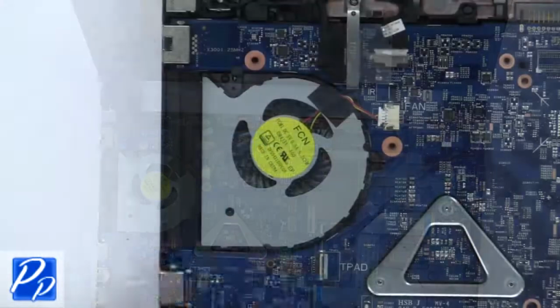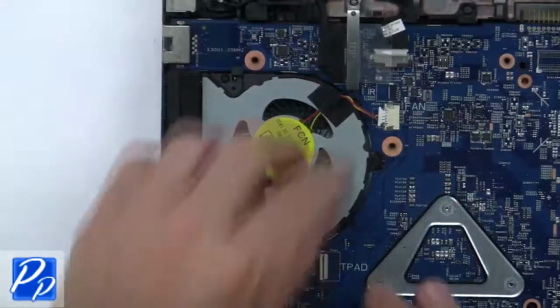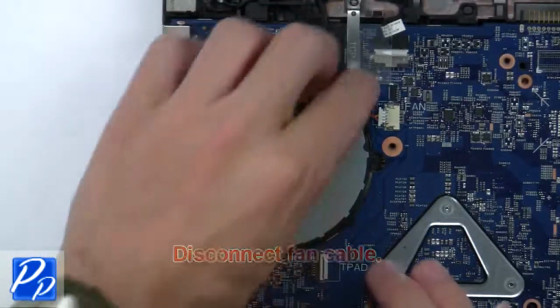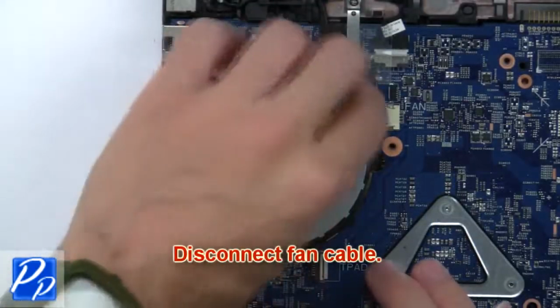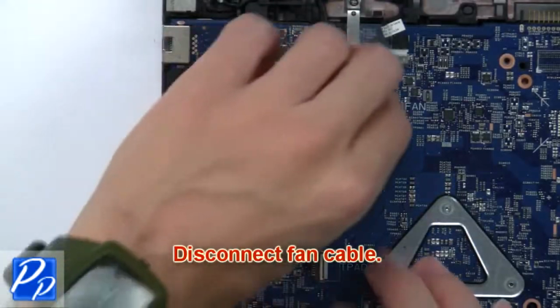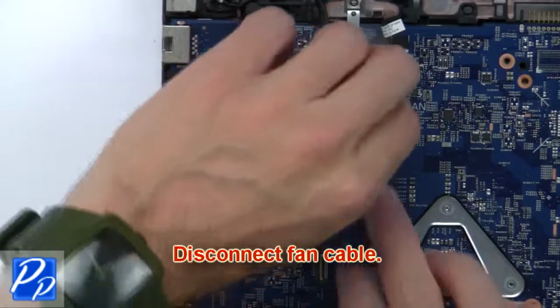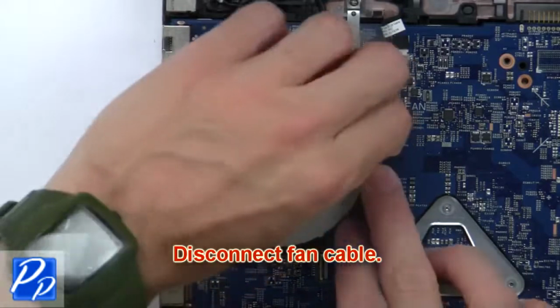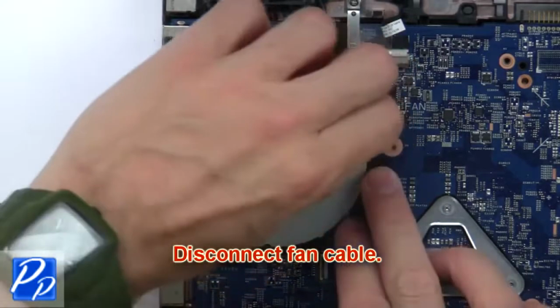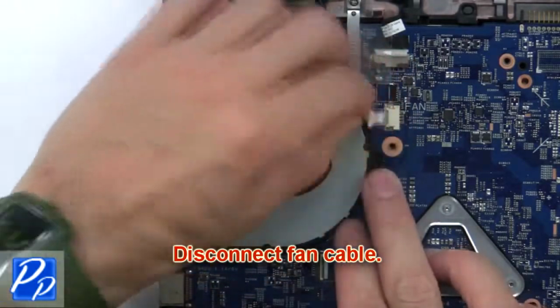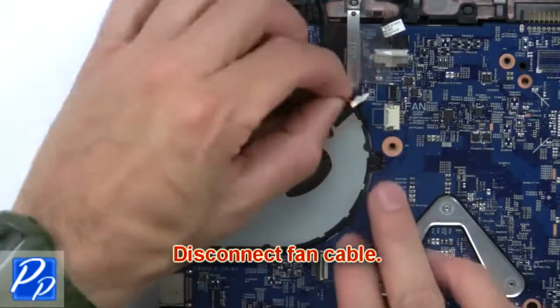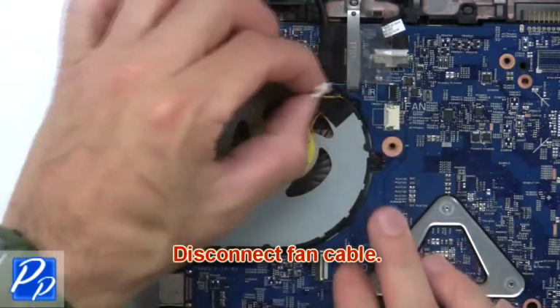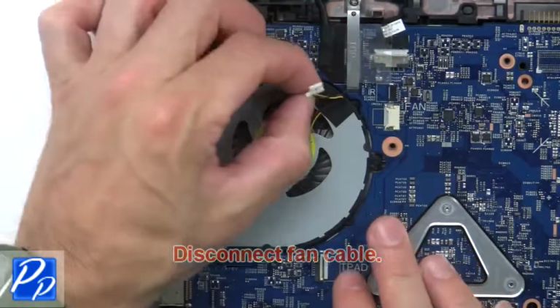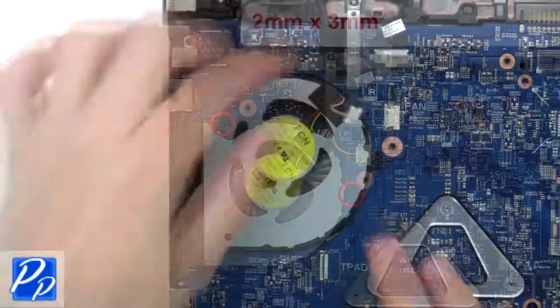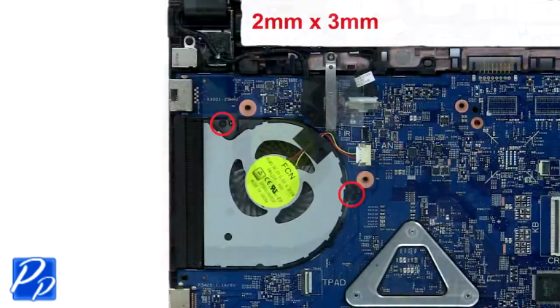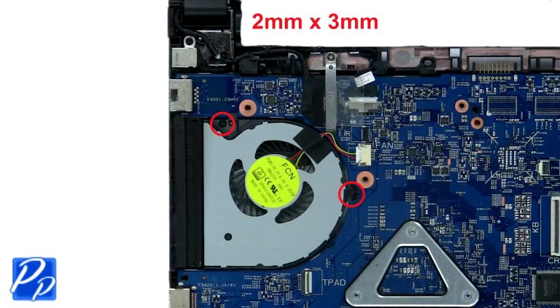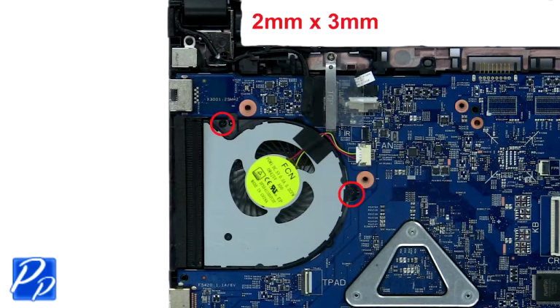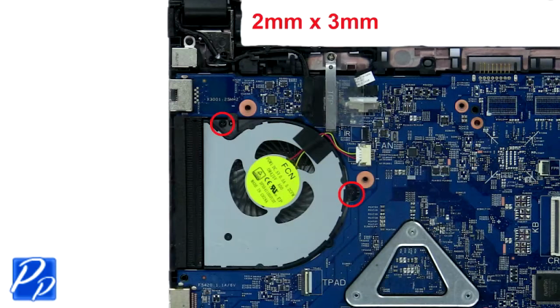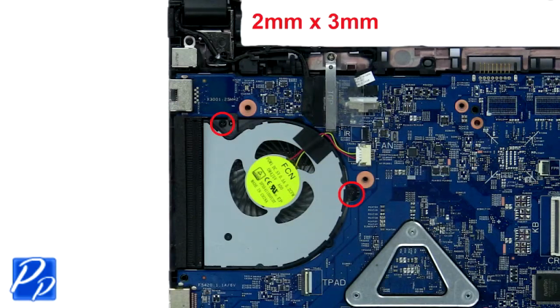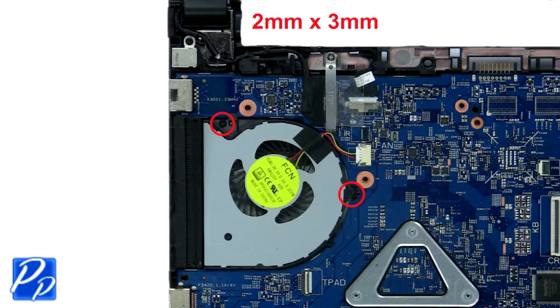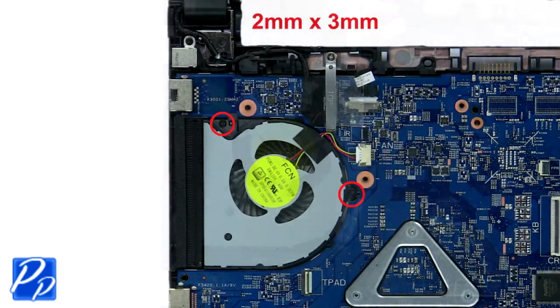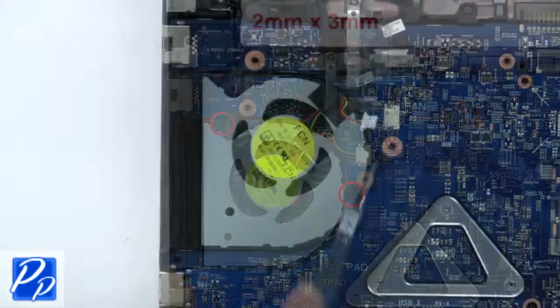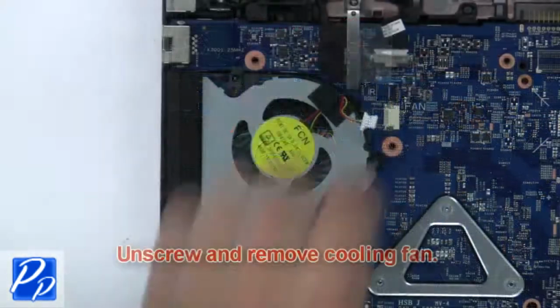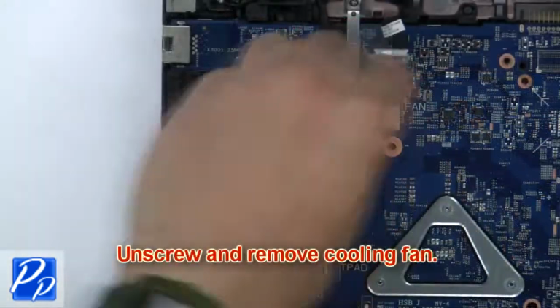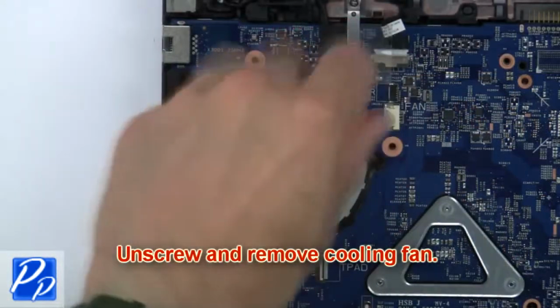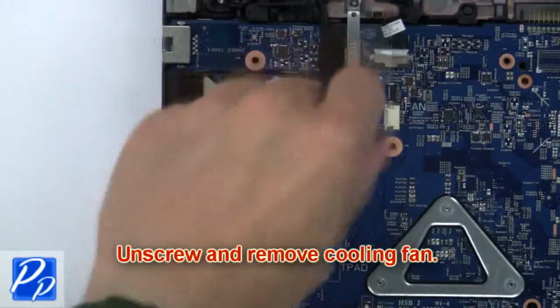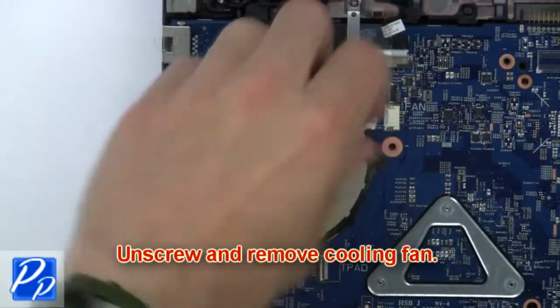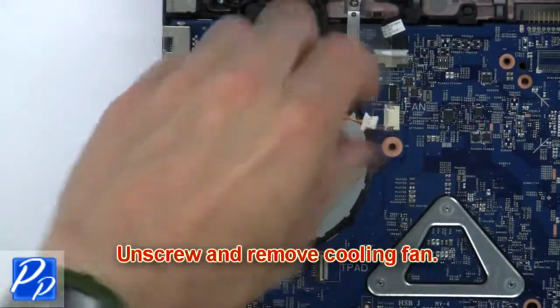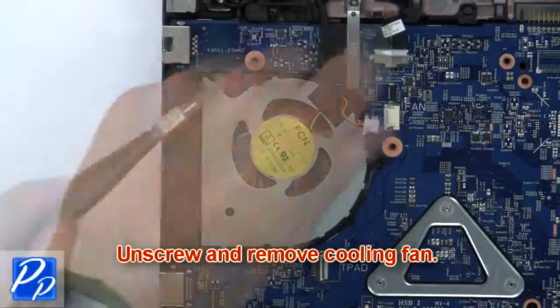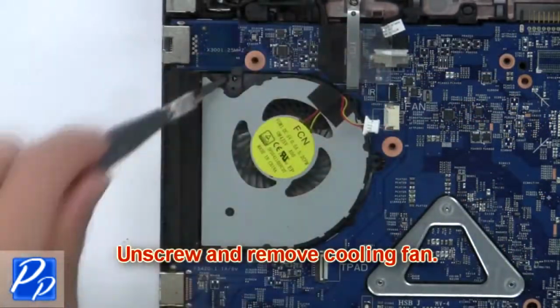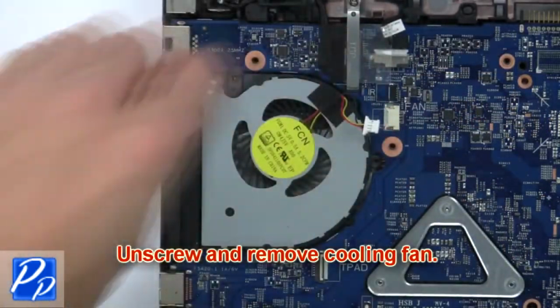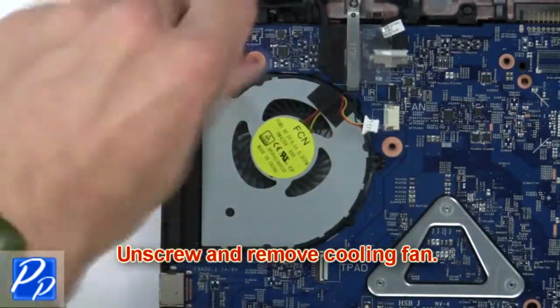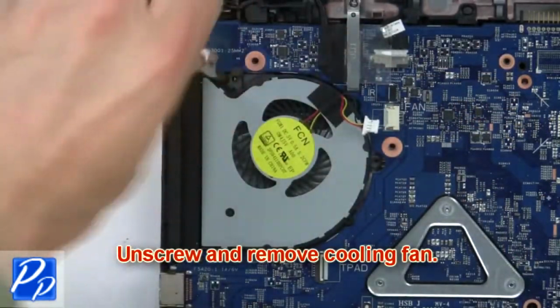Now disconnect the fan cable. Then unscrew and remove the cooling fan.